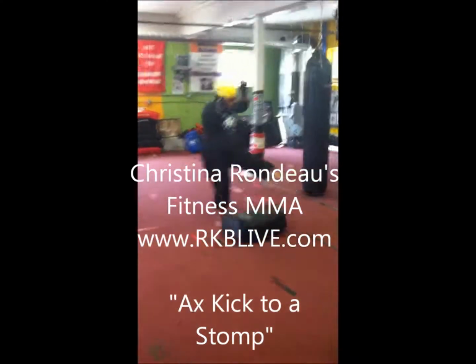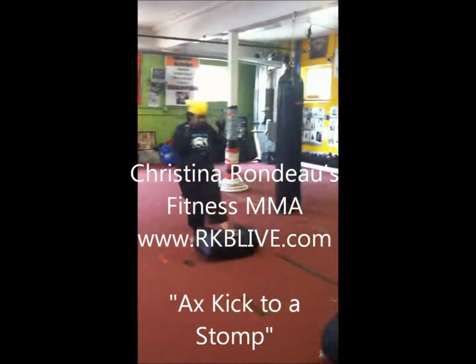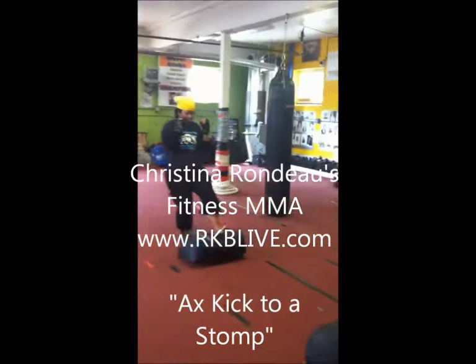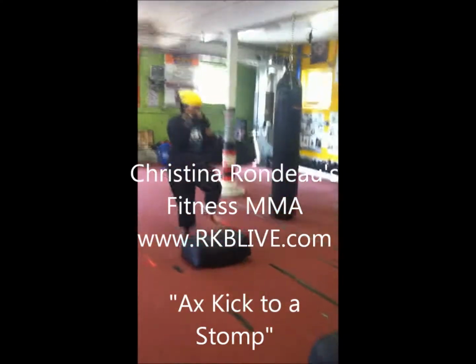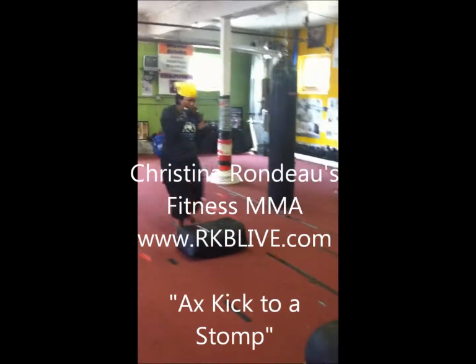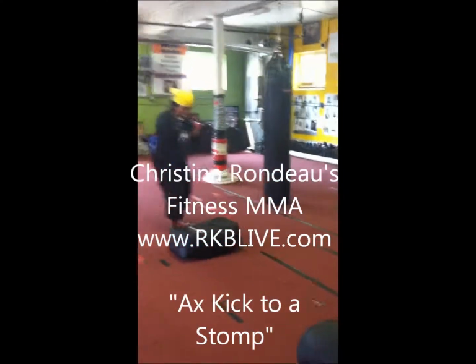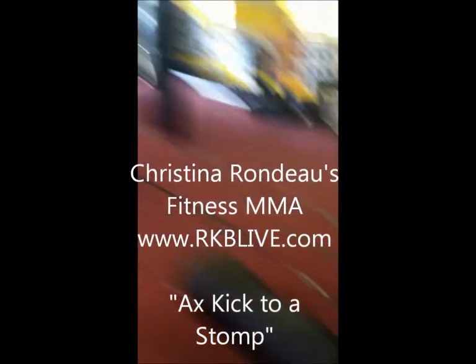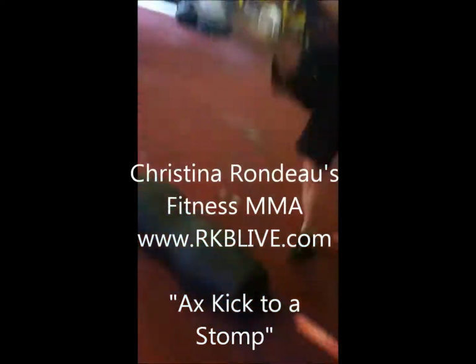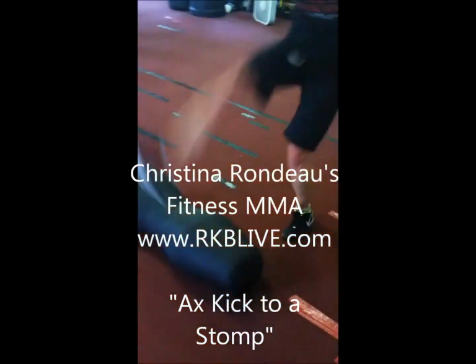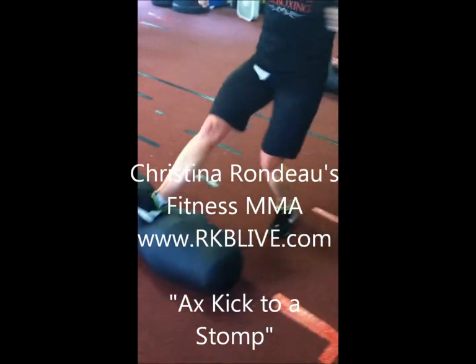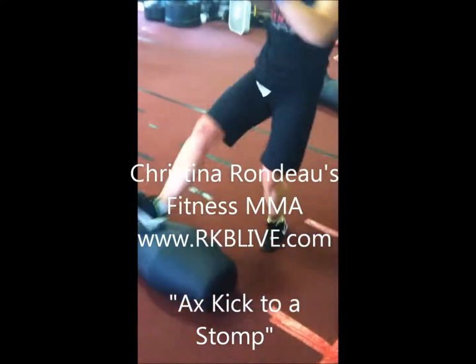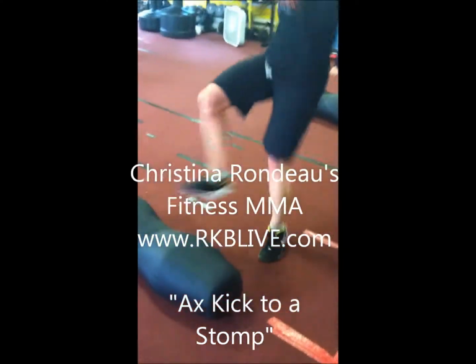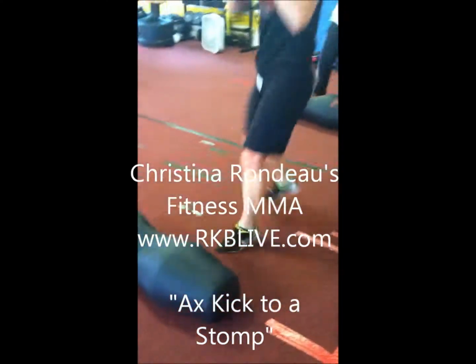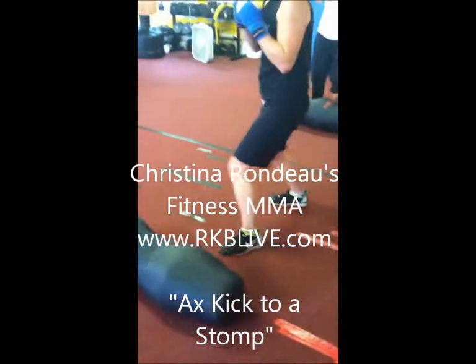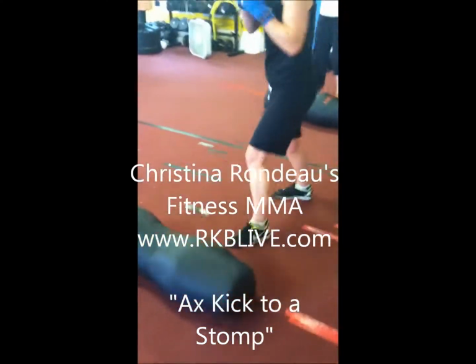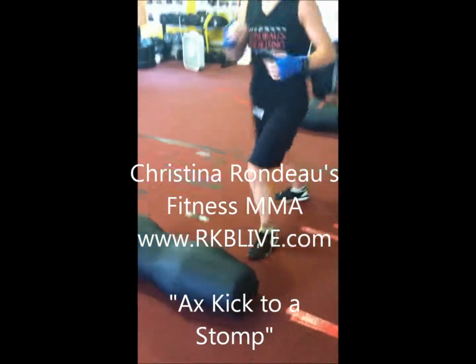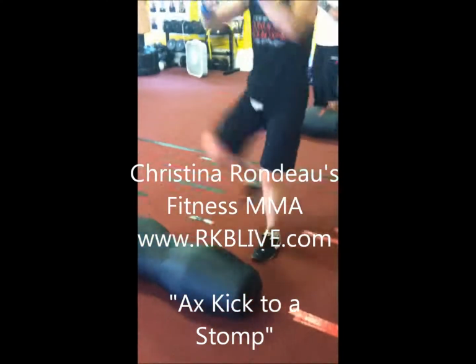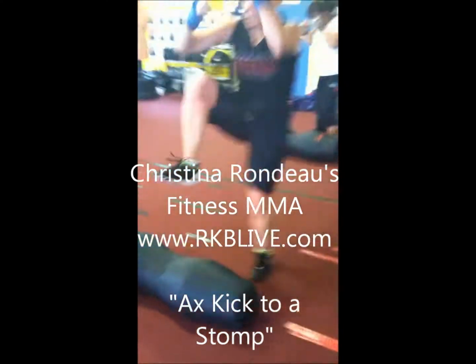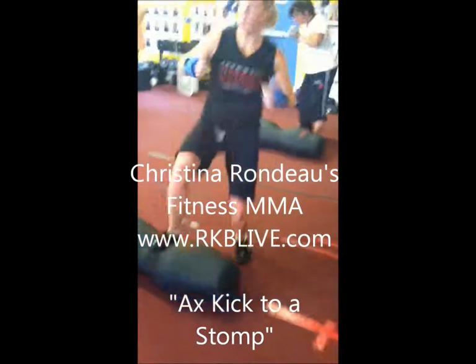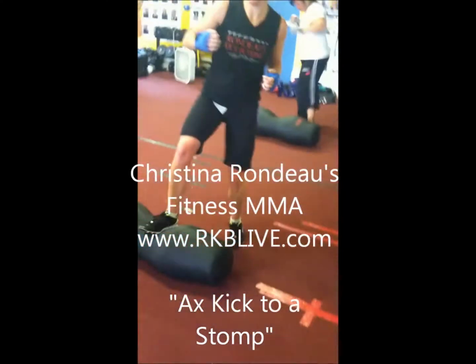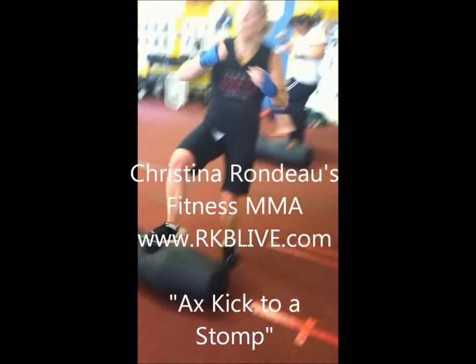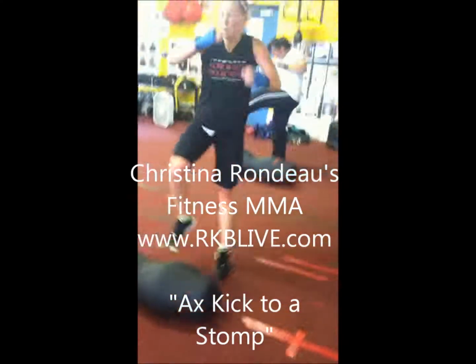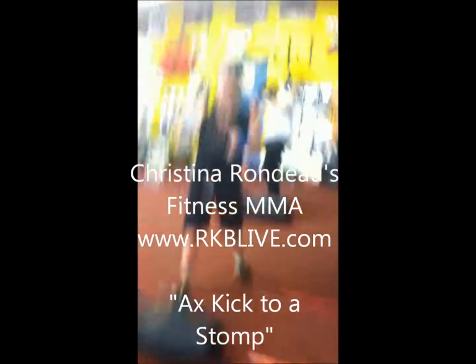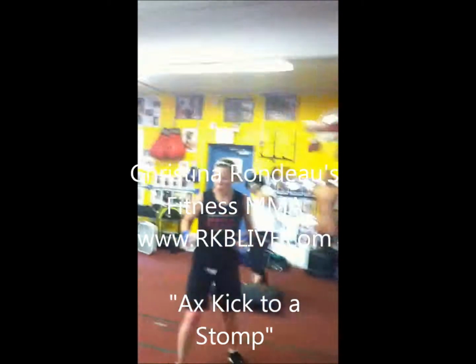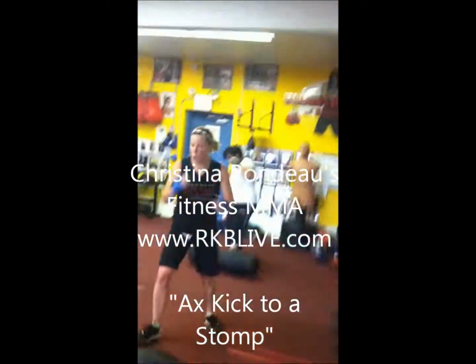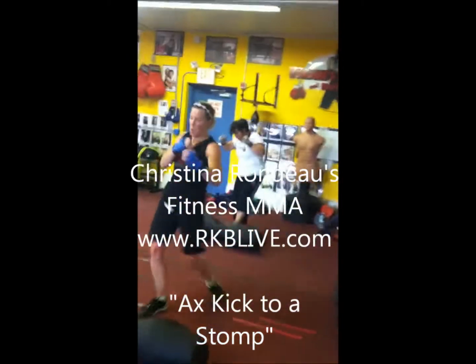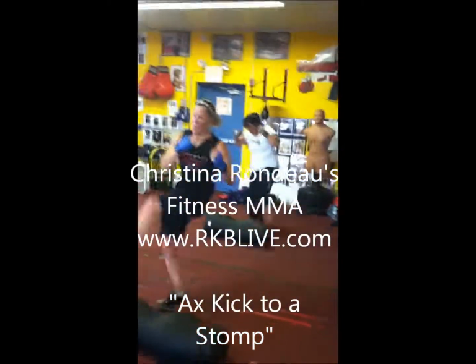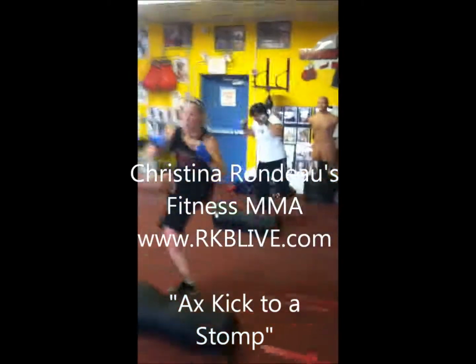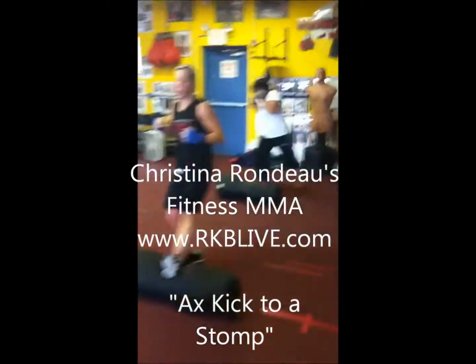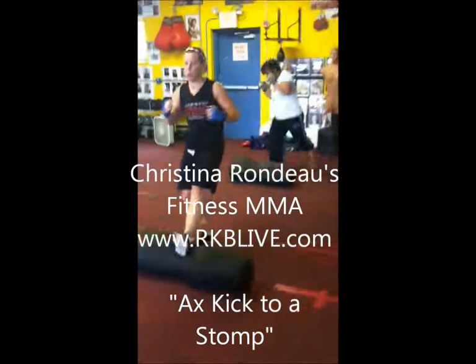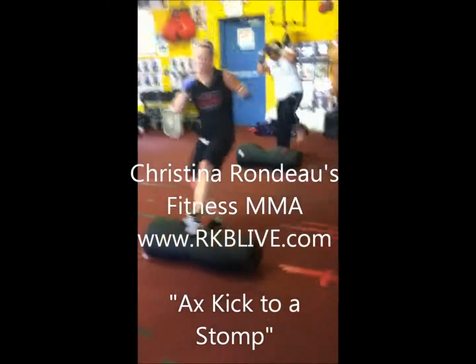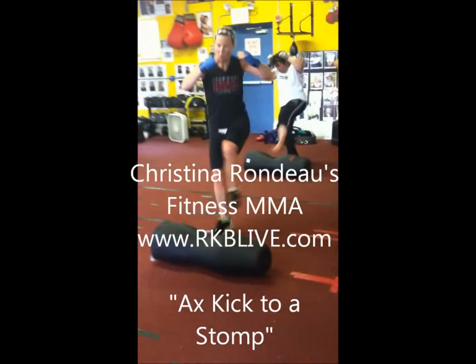Axe kick inside out — make sure the leg comes inside out. We don't want to pull a muscle, so we go inside out.